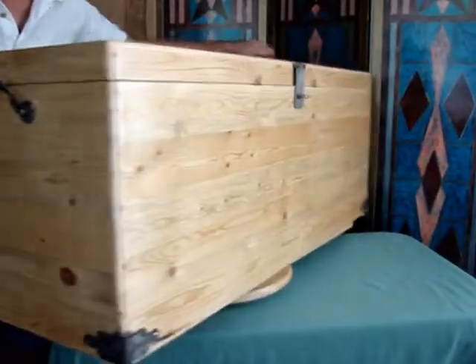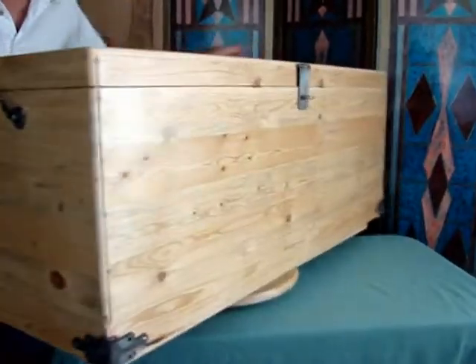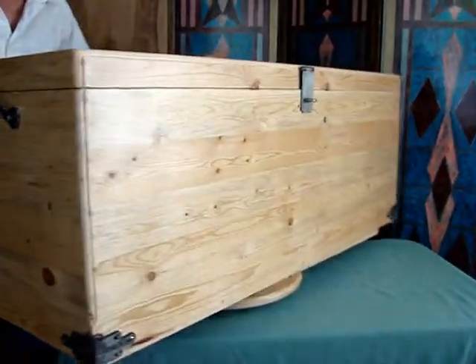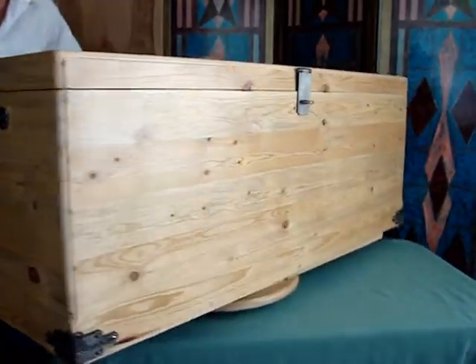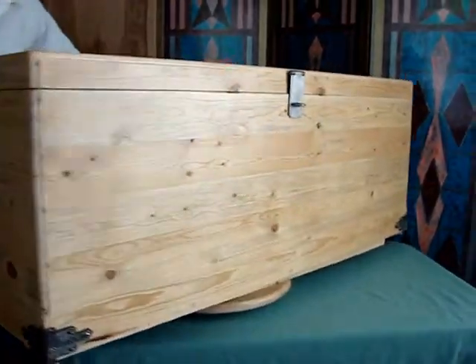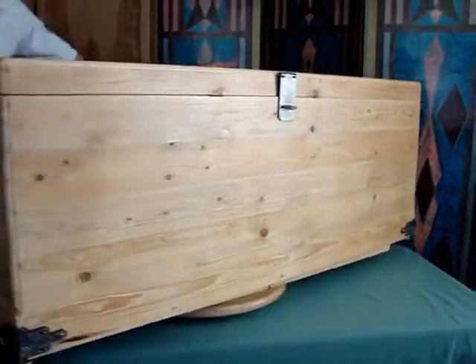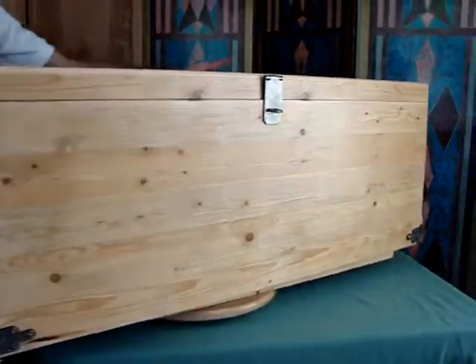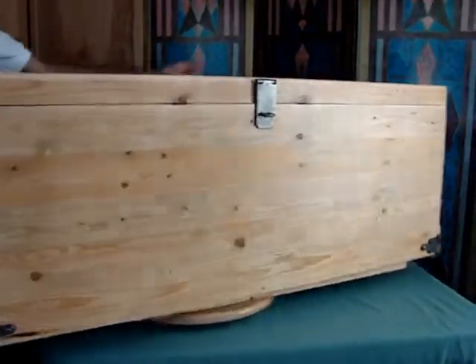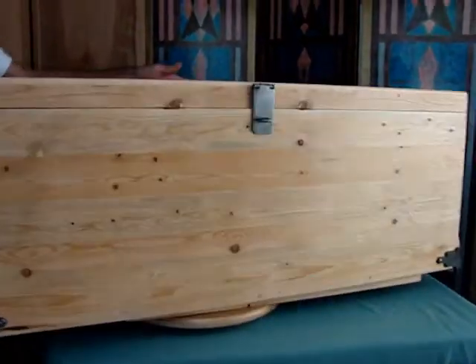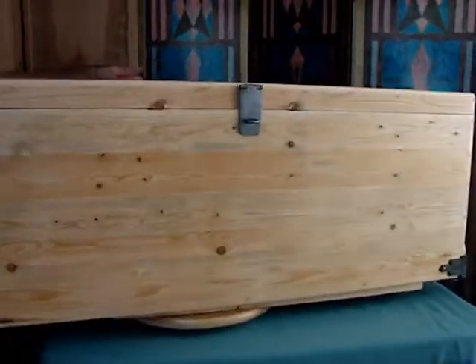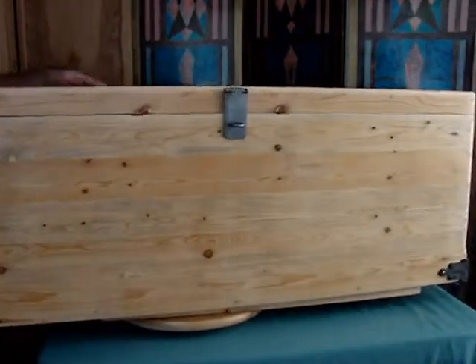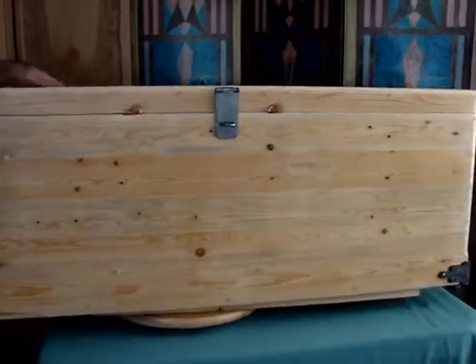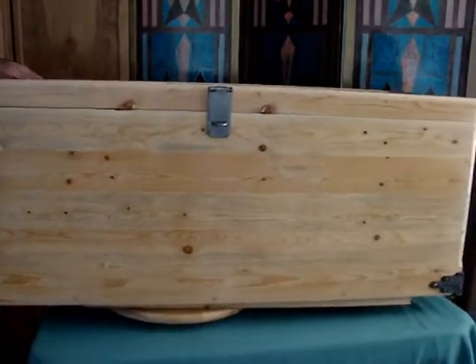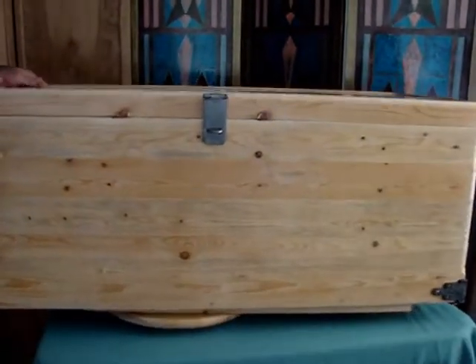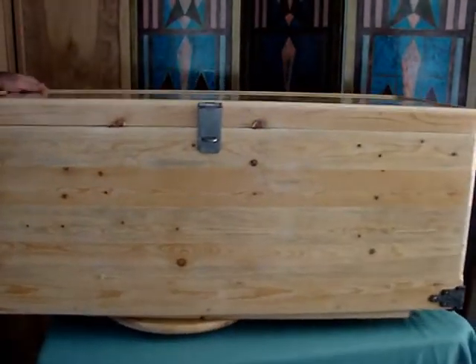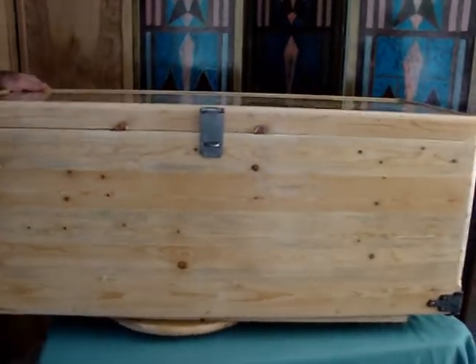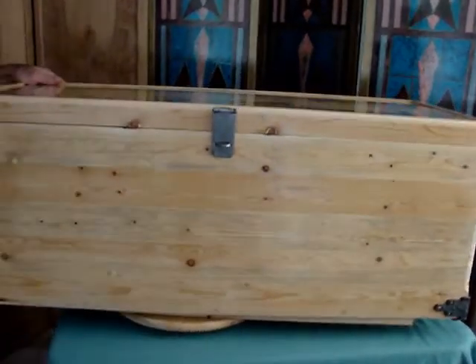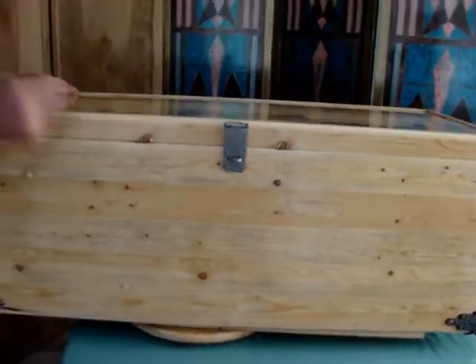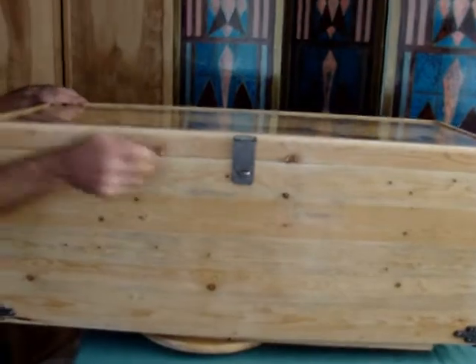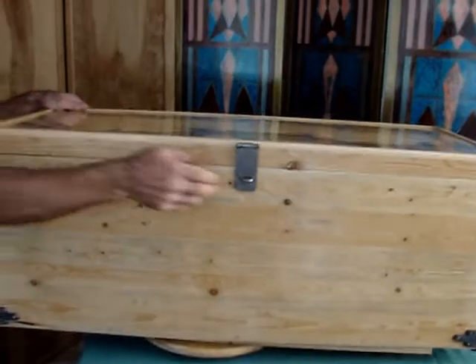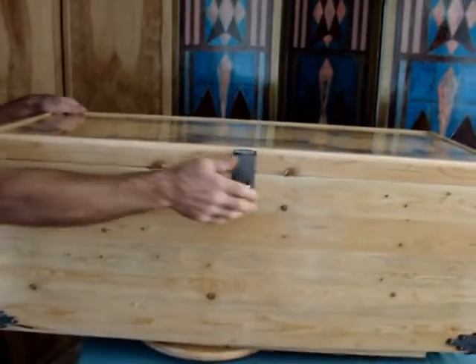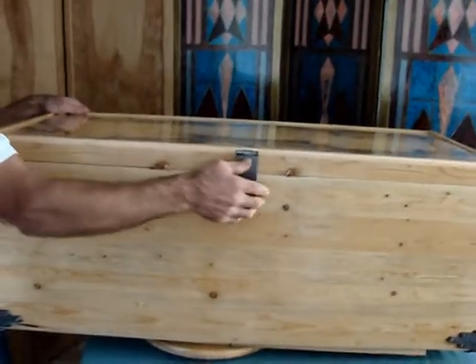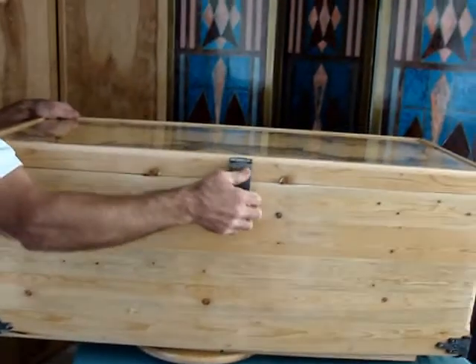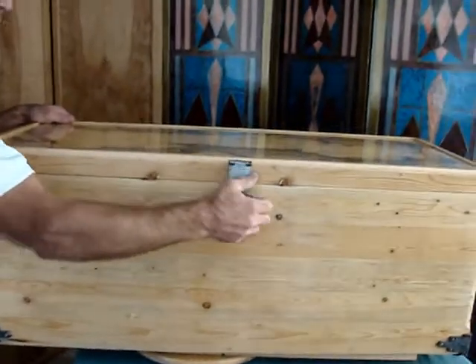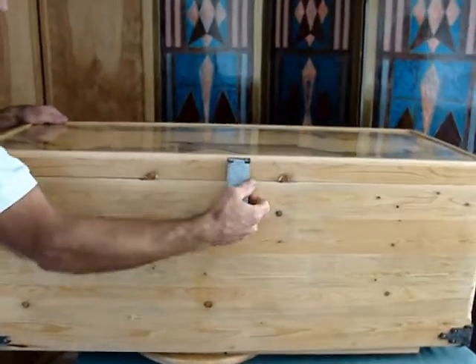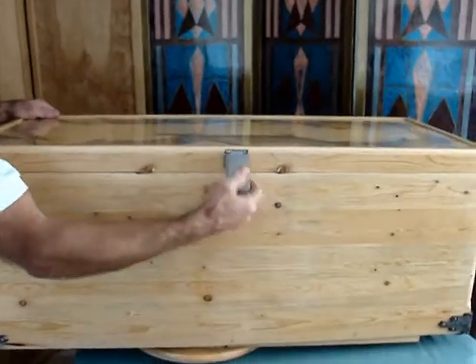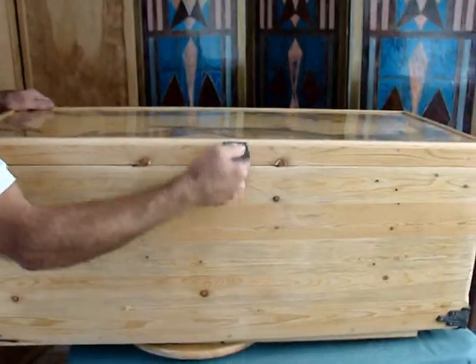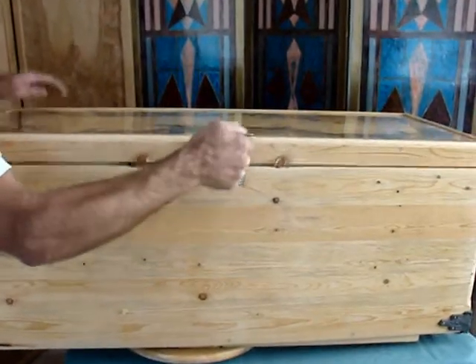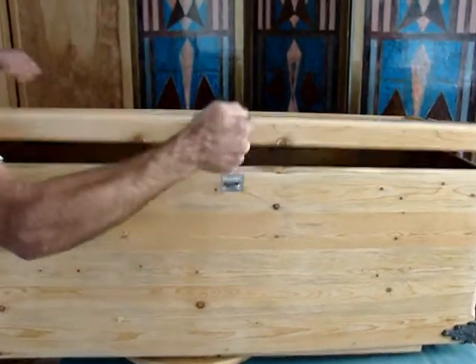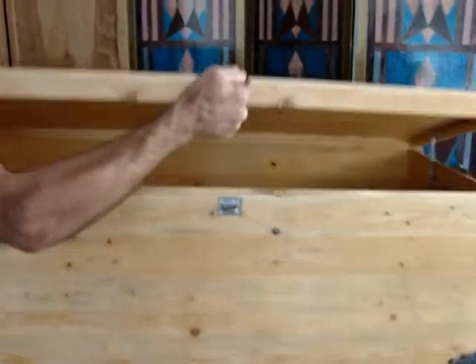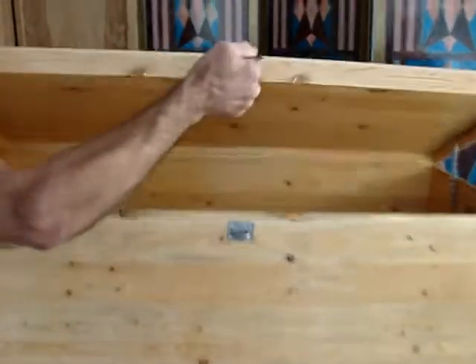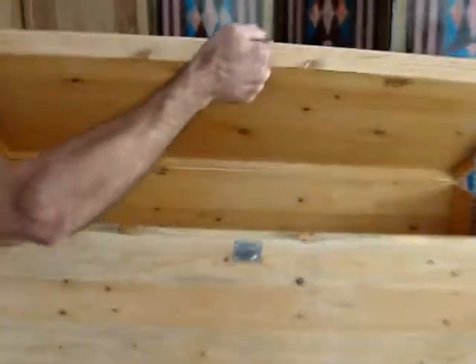It's a good size for a toy chest, coffee table, under your bed, or blankets.